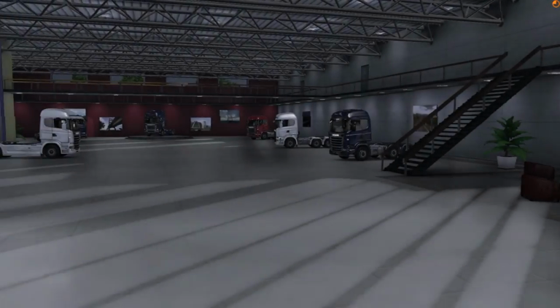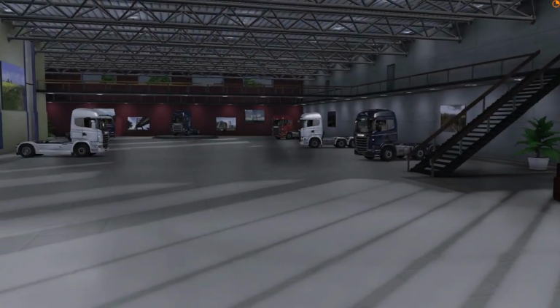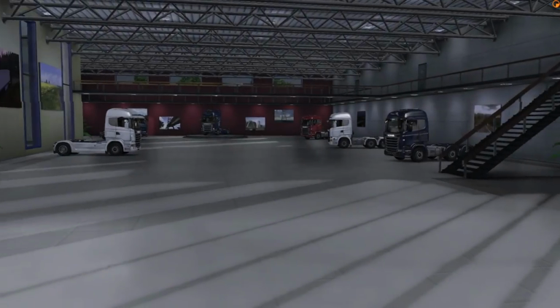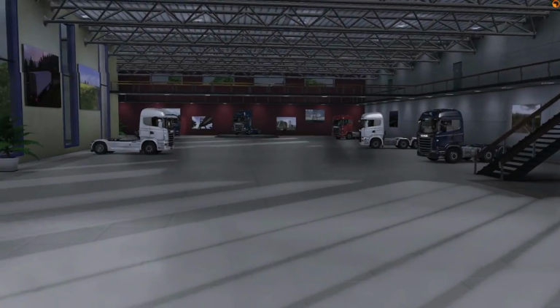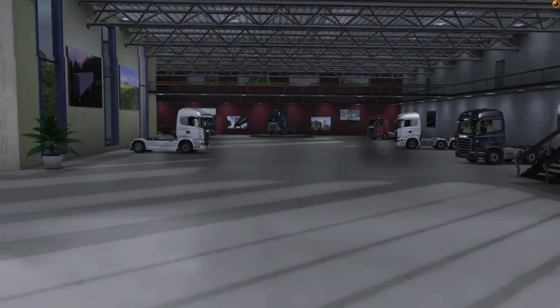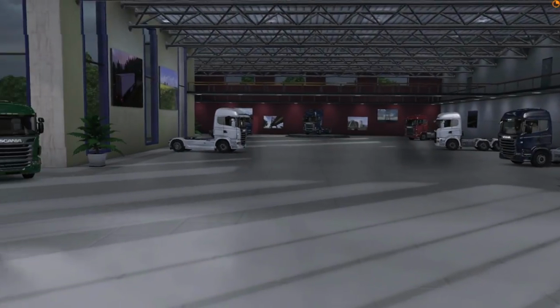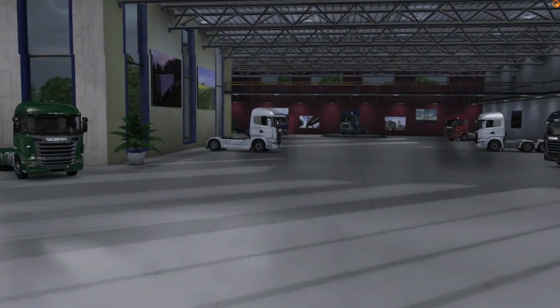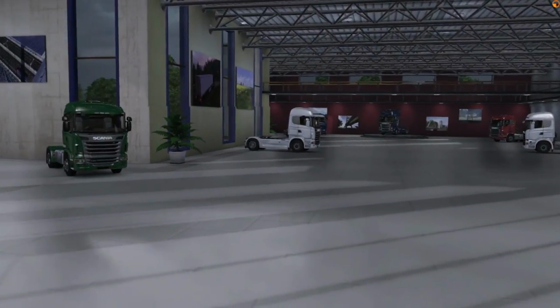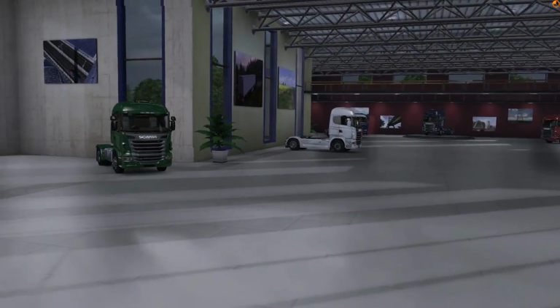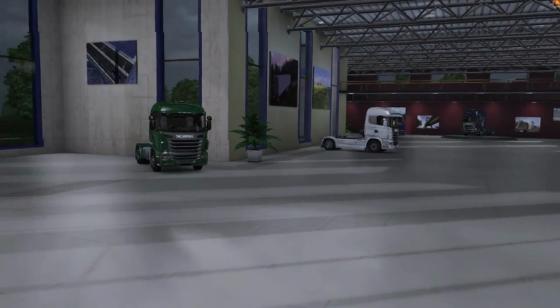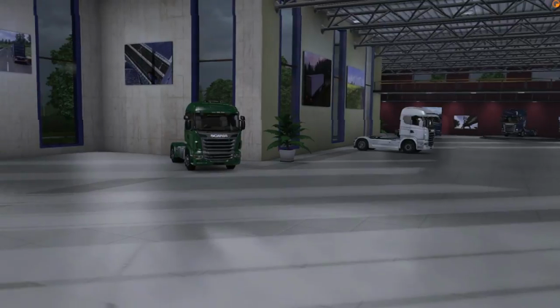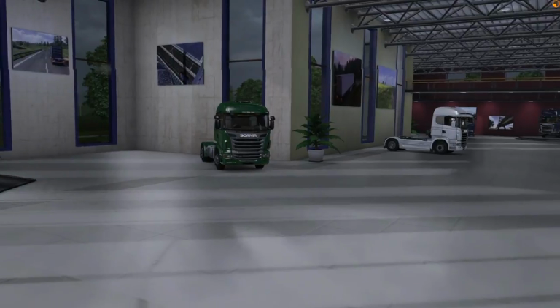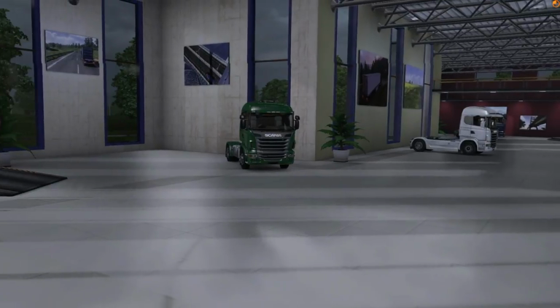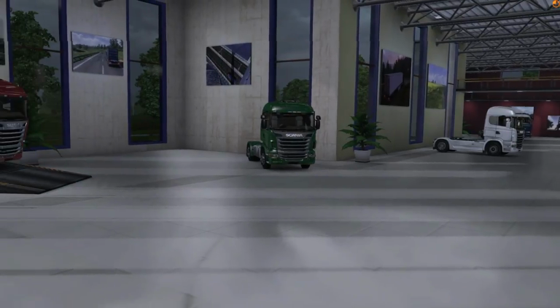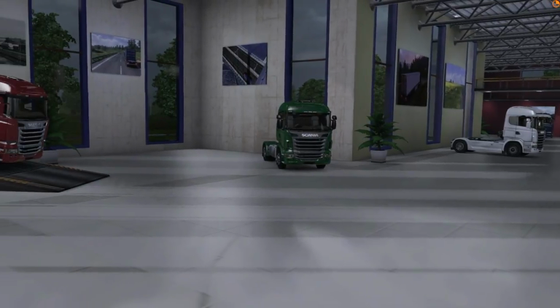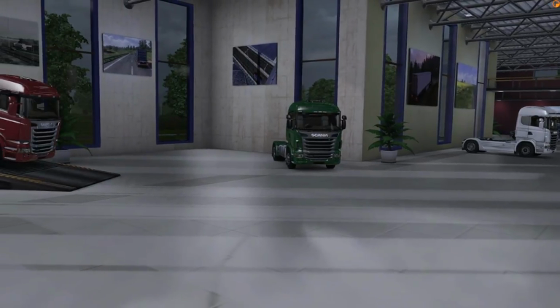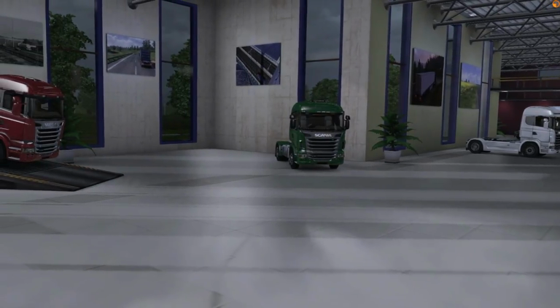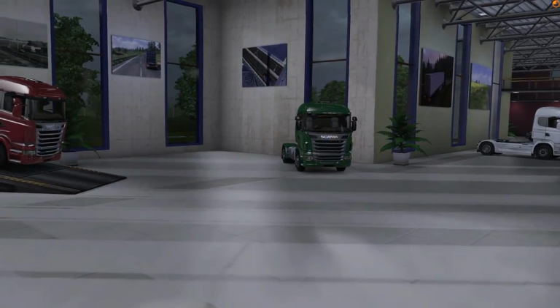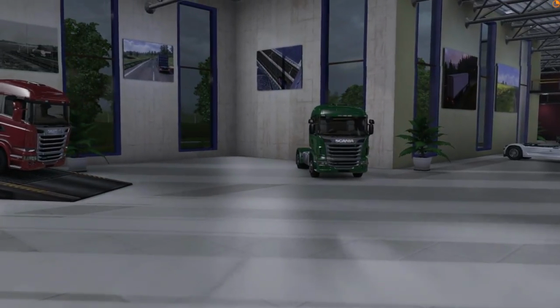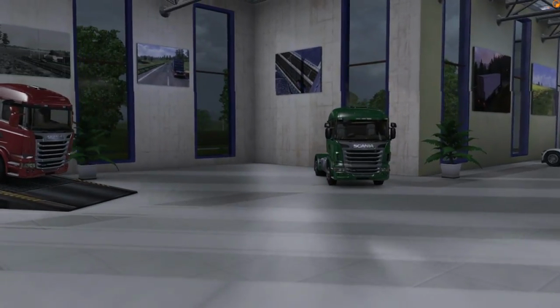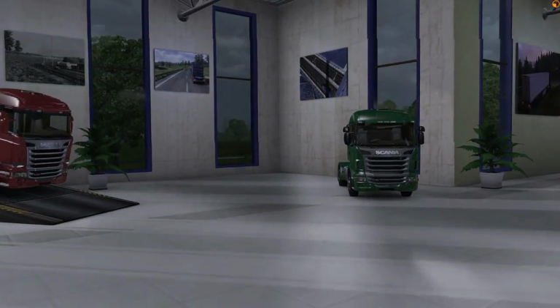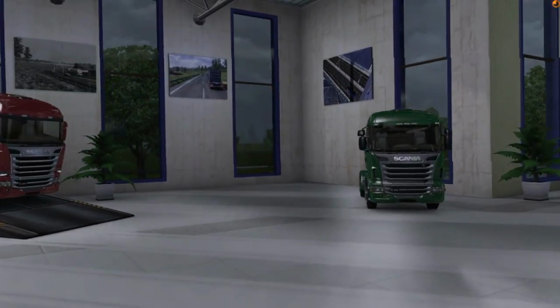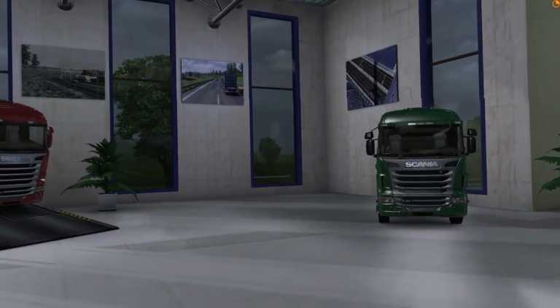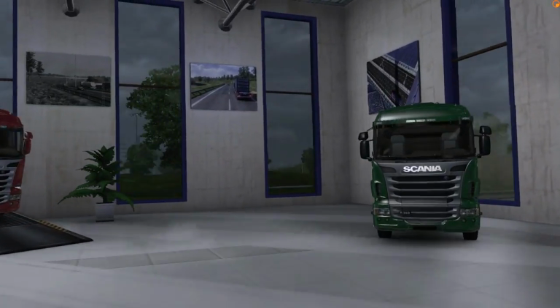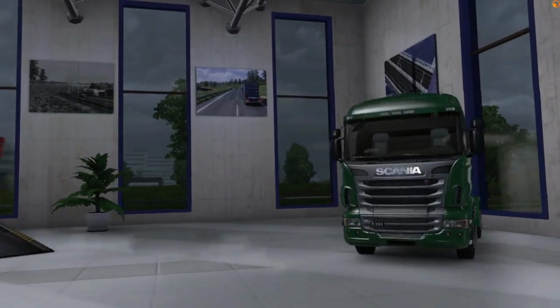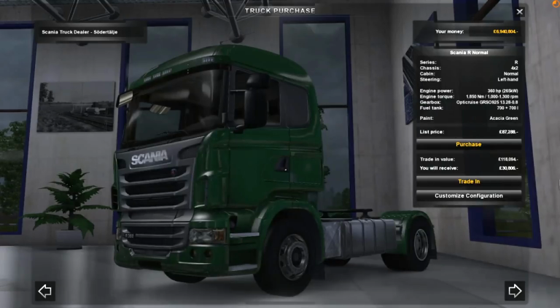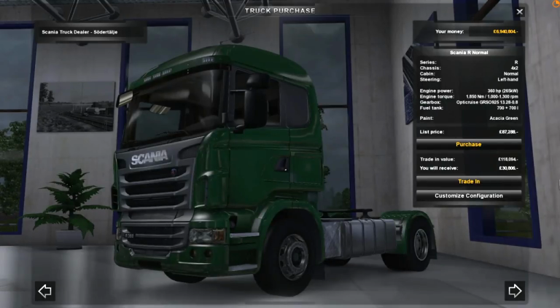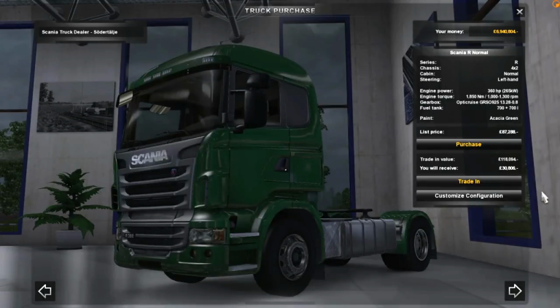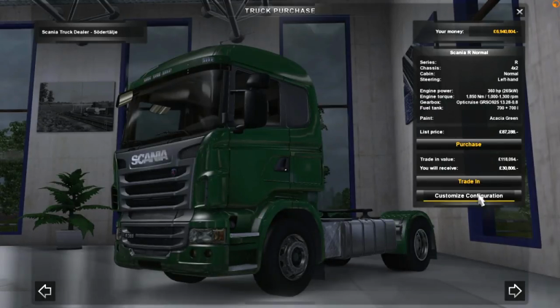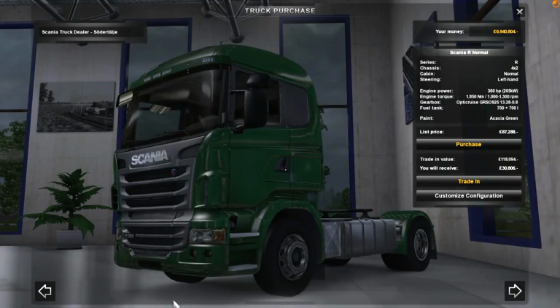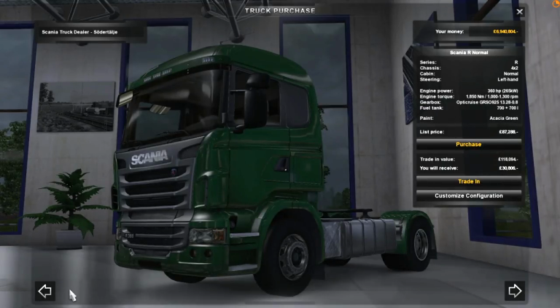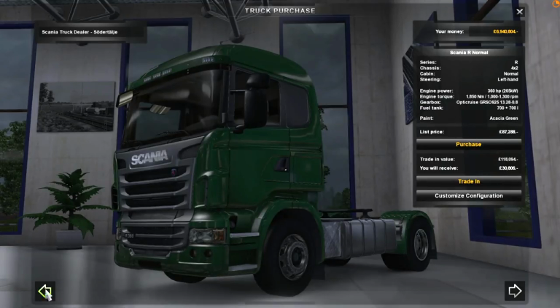Hi guys, Scrawler here. I'm down at the Scania Dealer — a very special moment. I shall show you in a second.